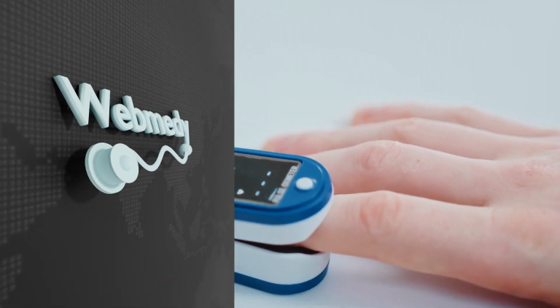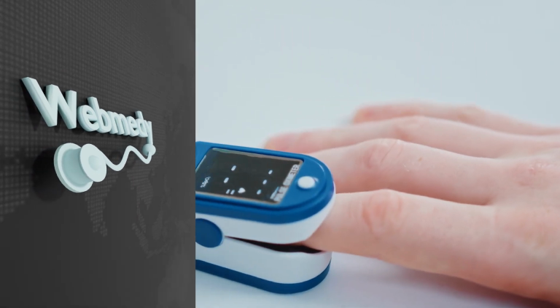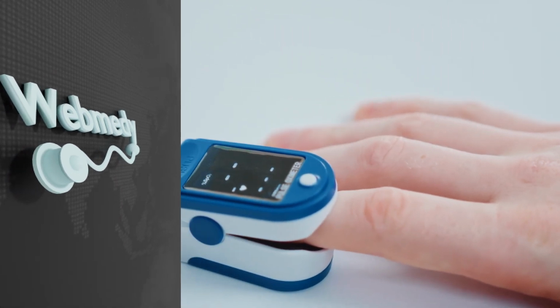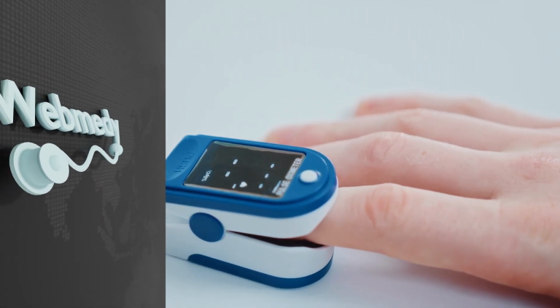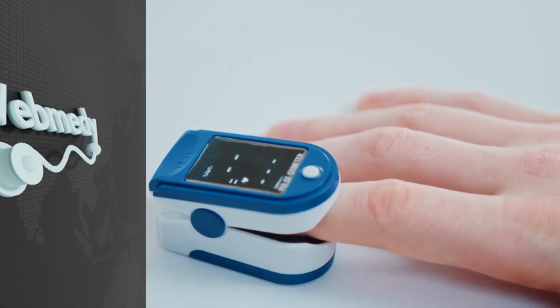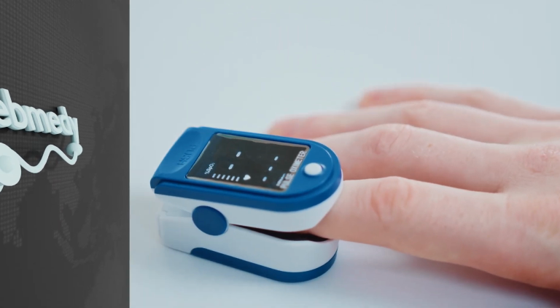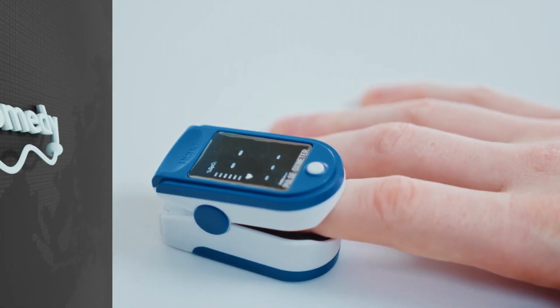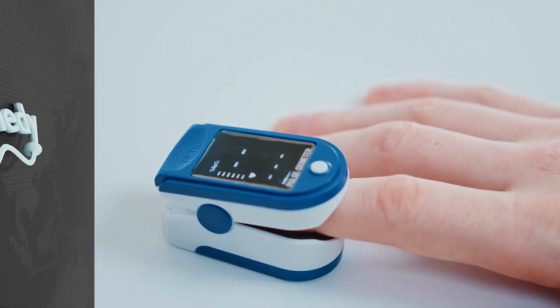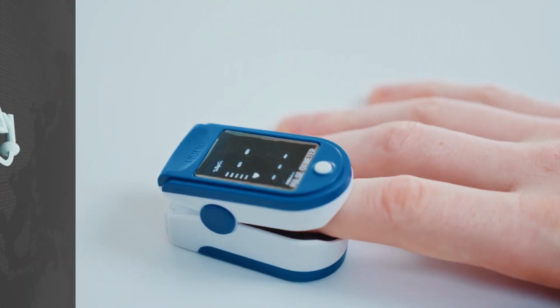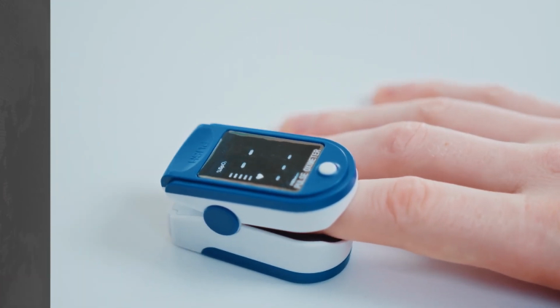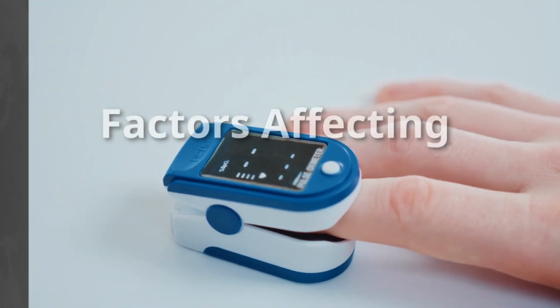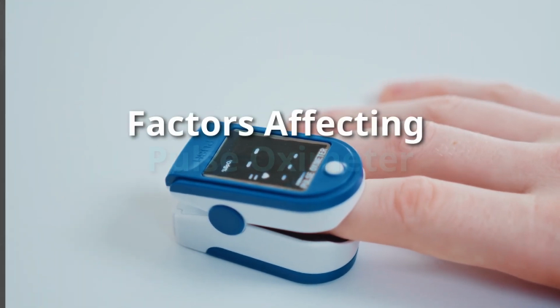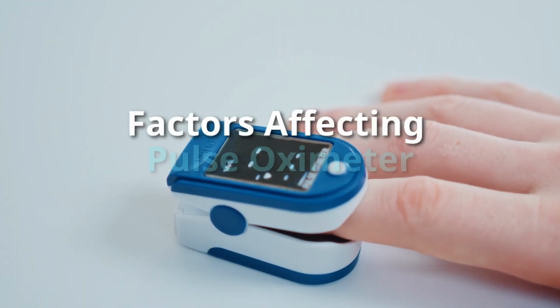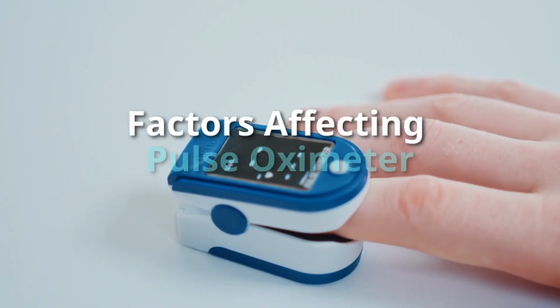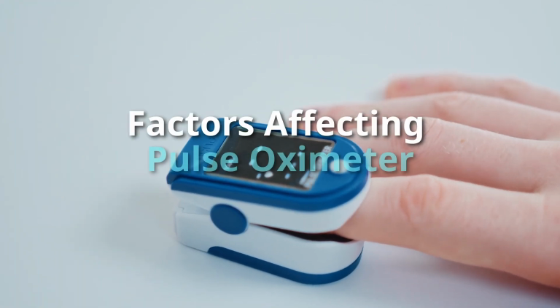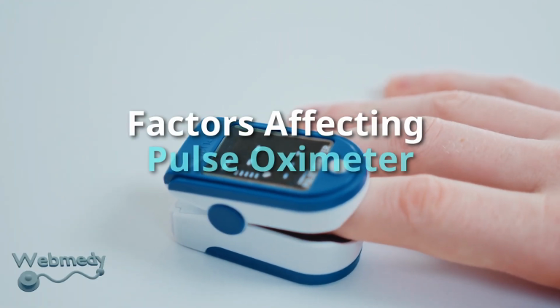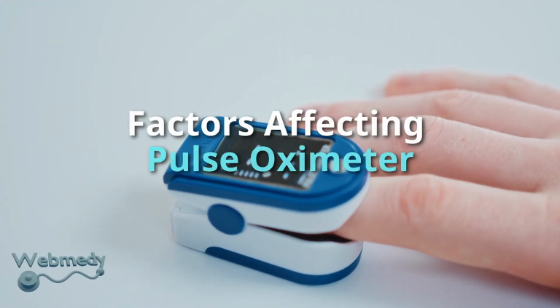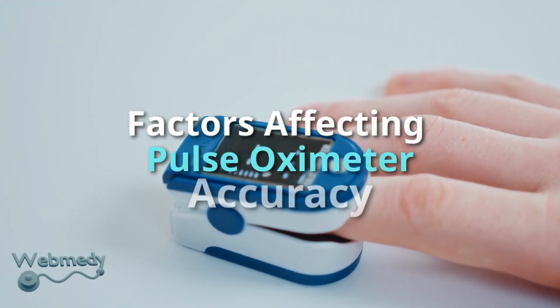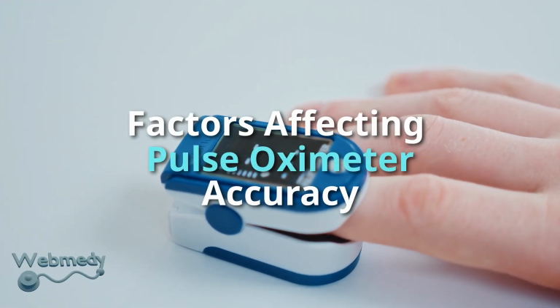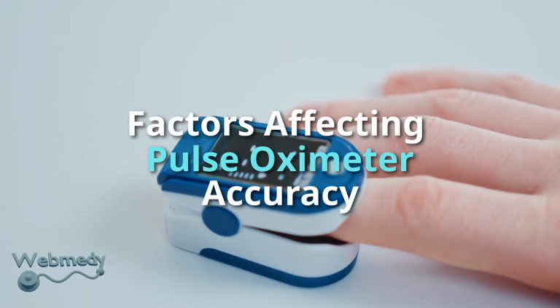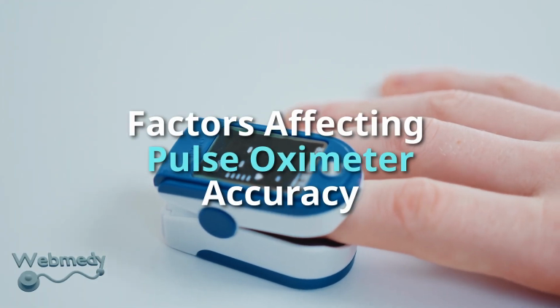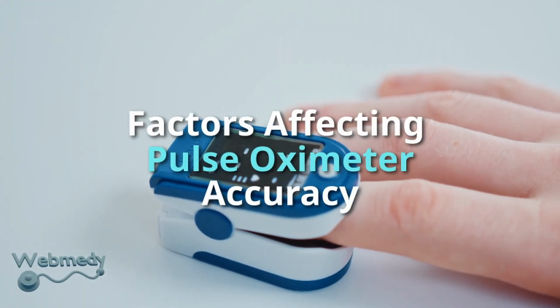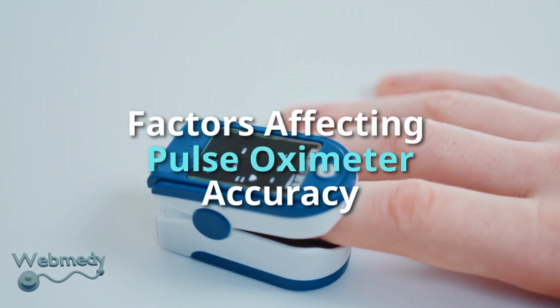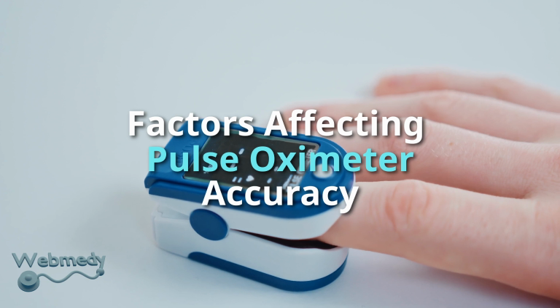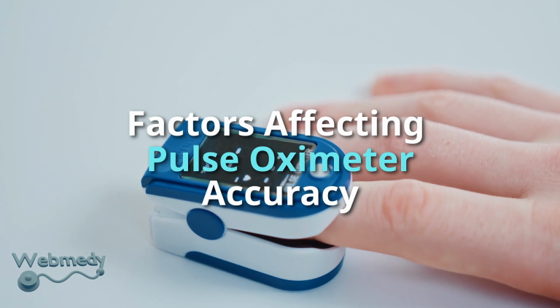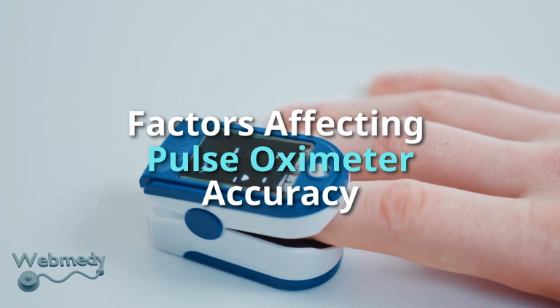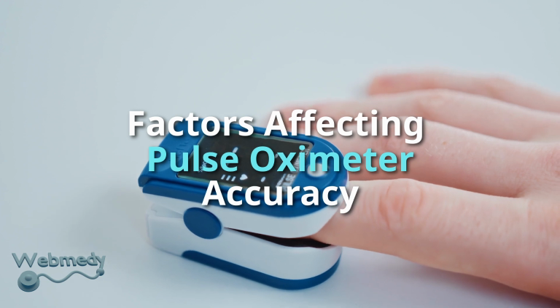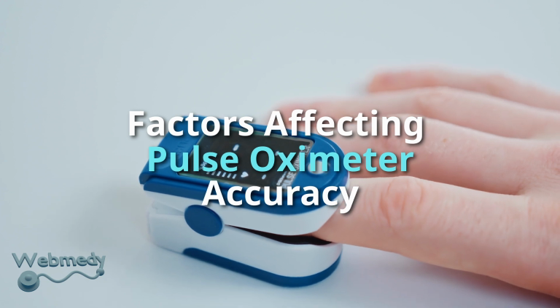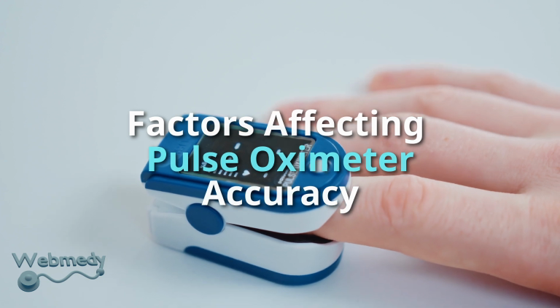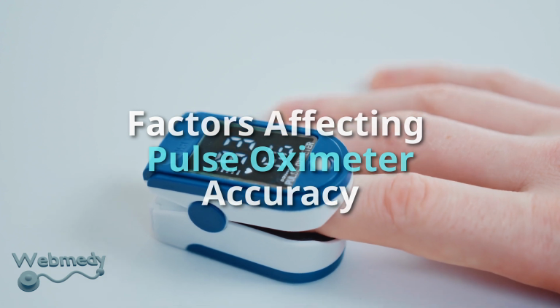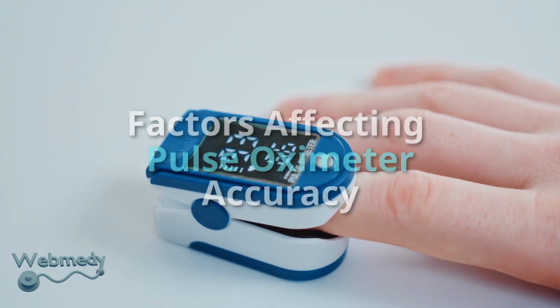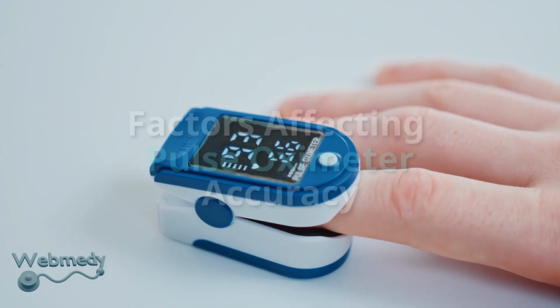In this video we will explain the factors that affect the accuracy of pulse oximeter readings.